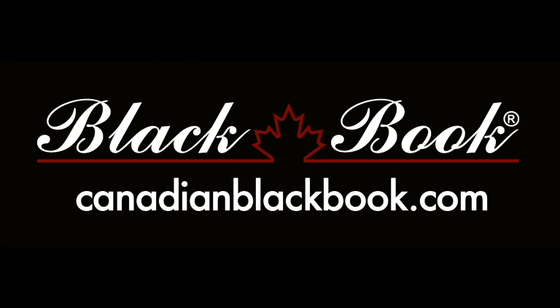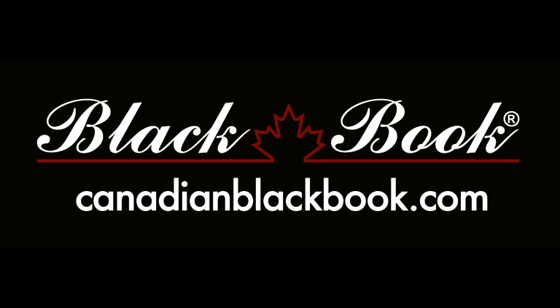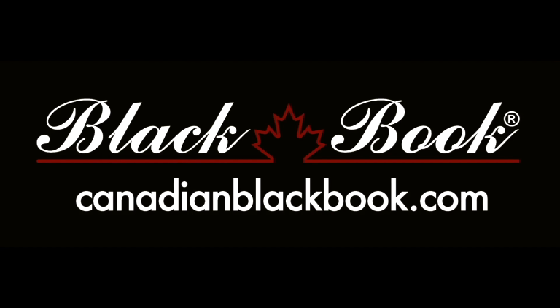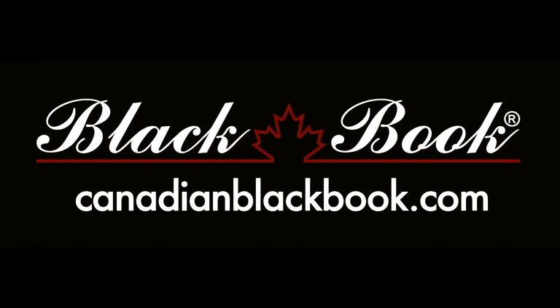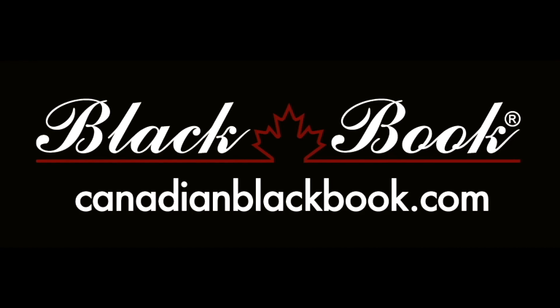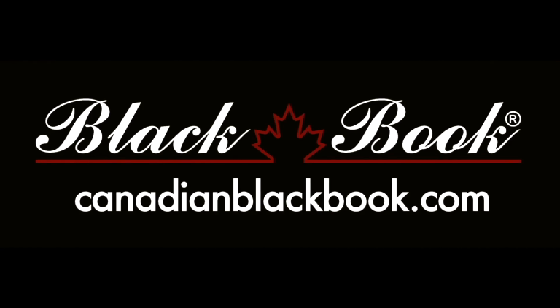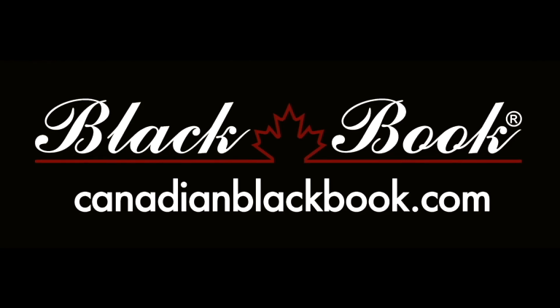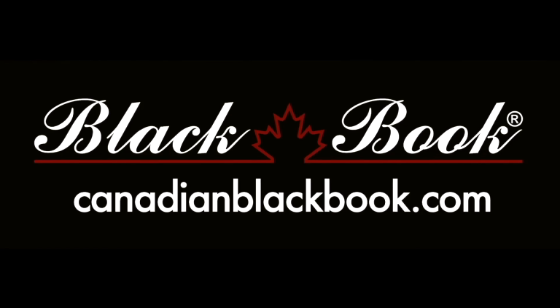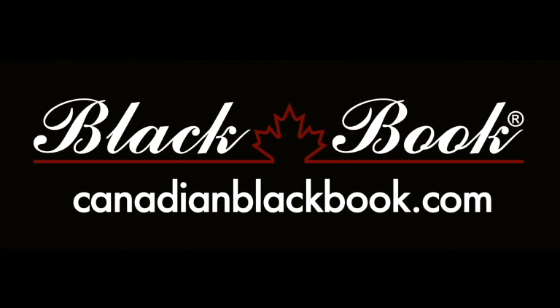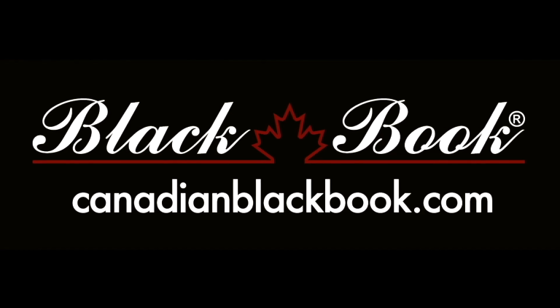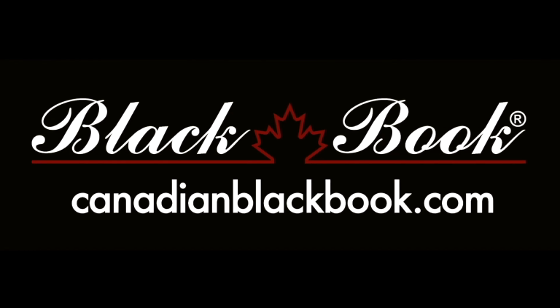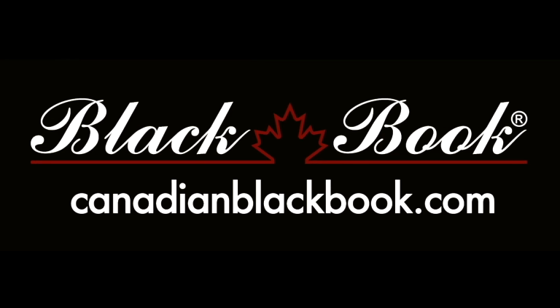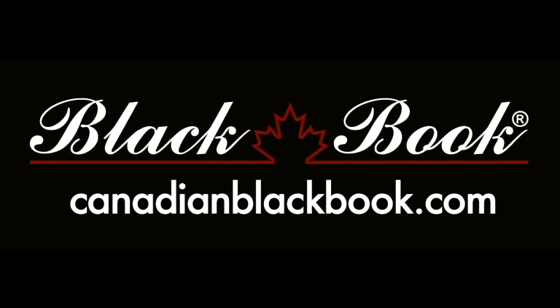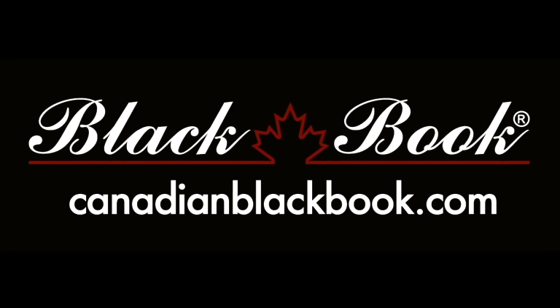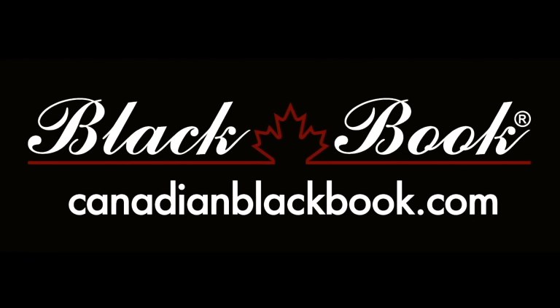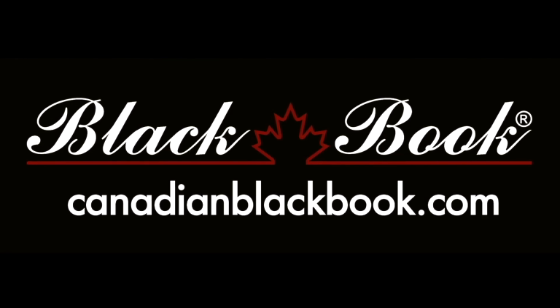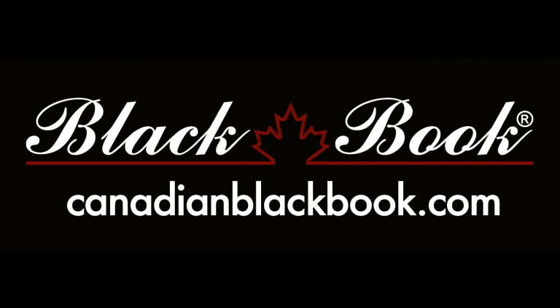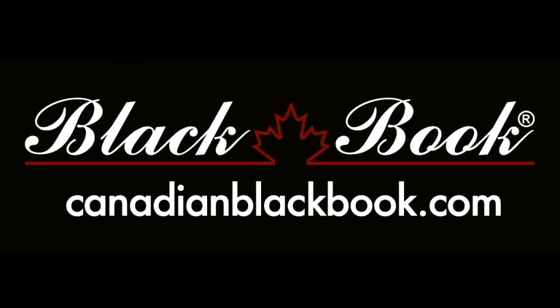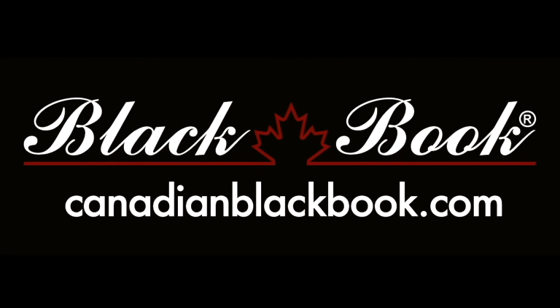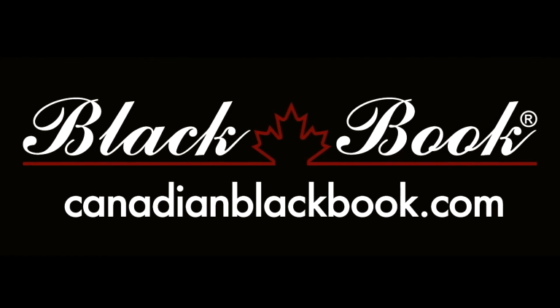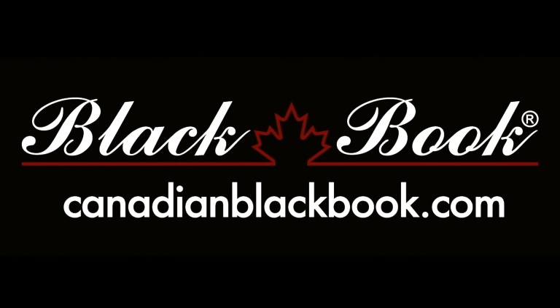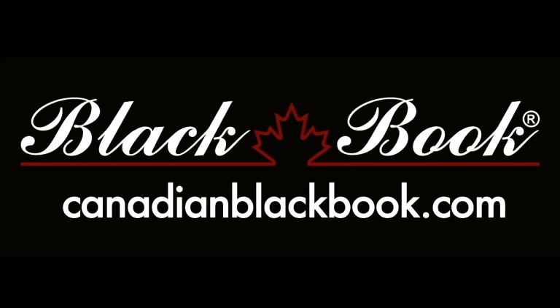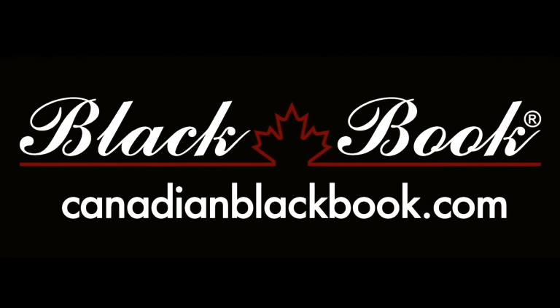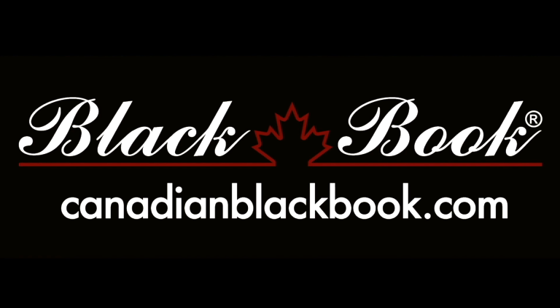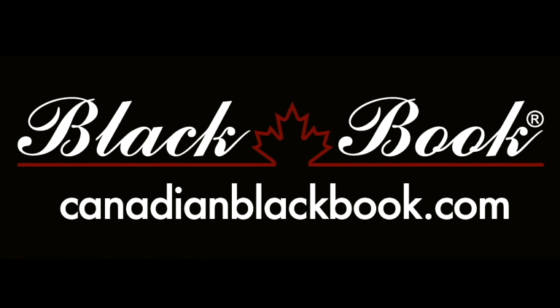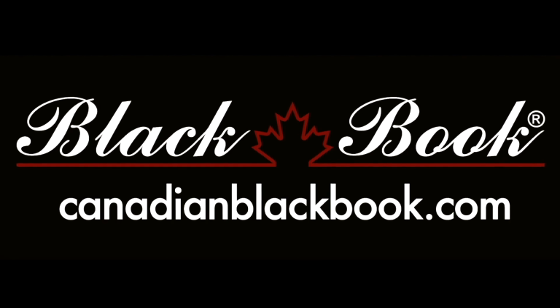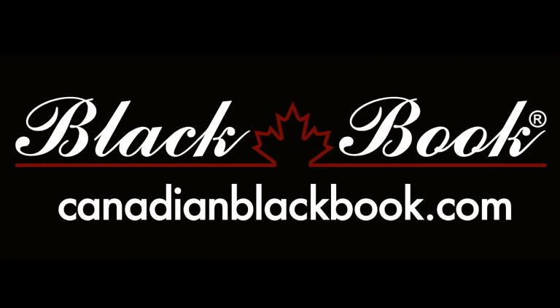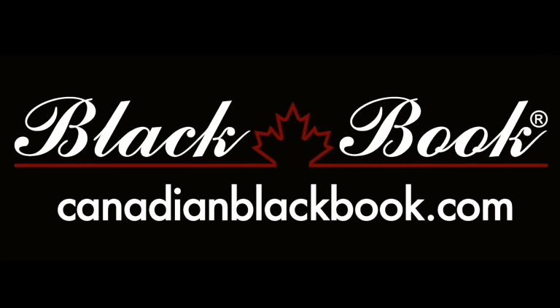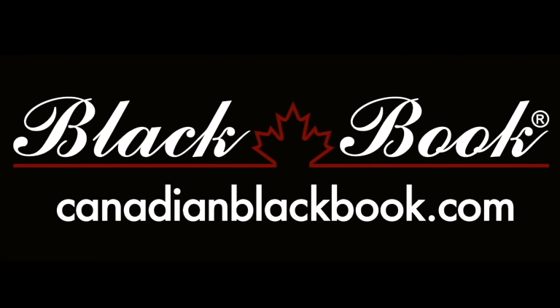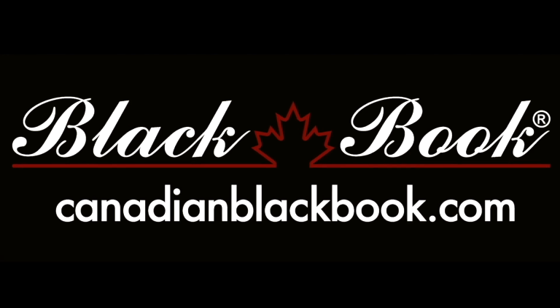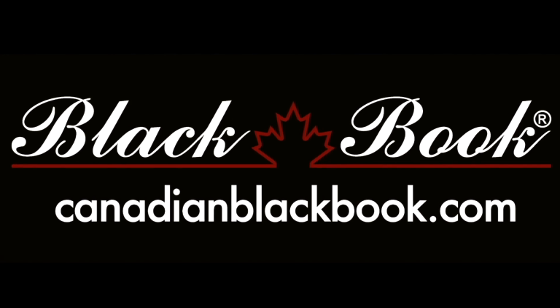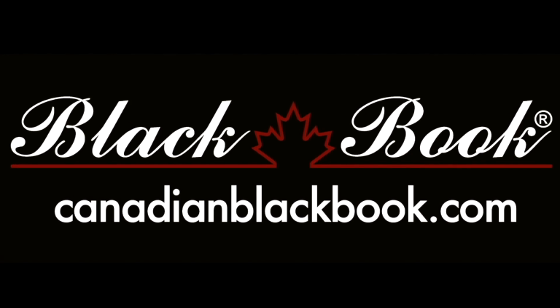Canadian Black Book, Canada's trusted source for vehicle values for over 55 years, helping you go in smart.